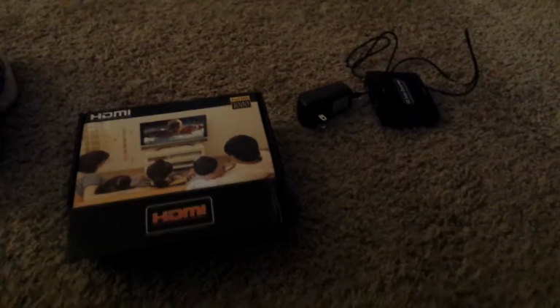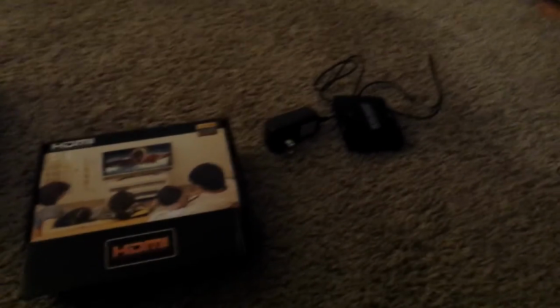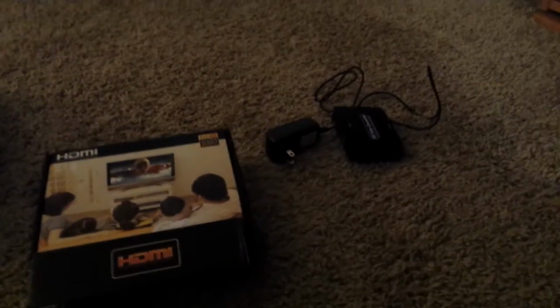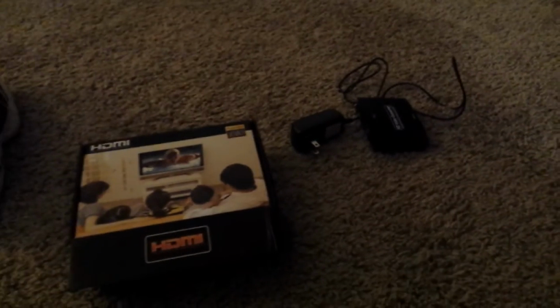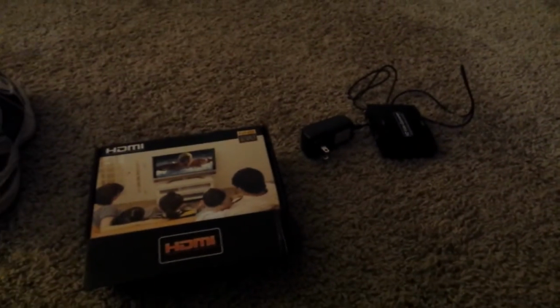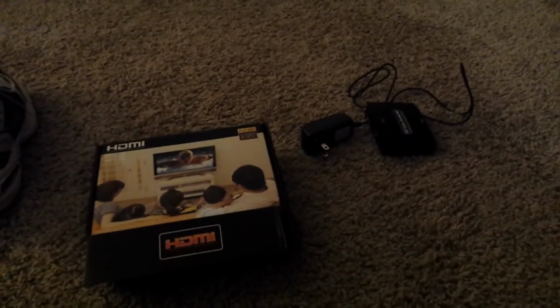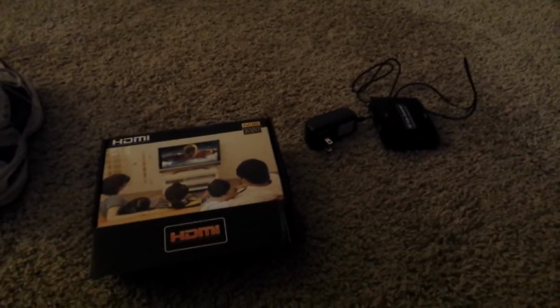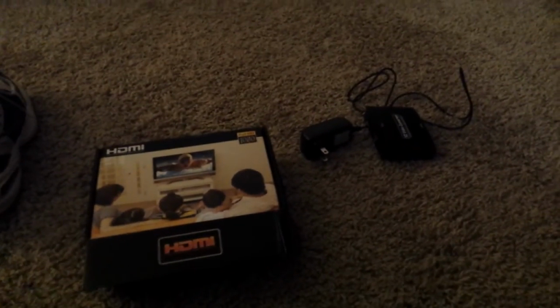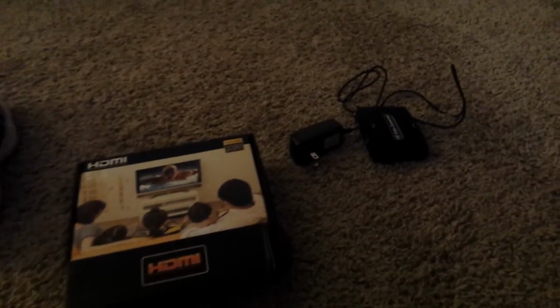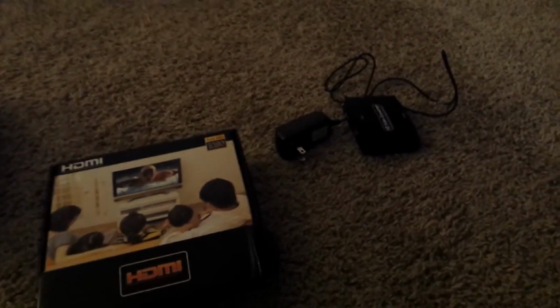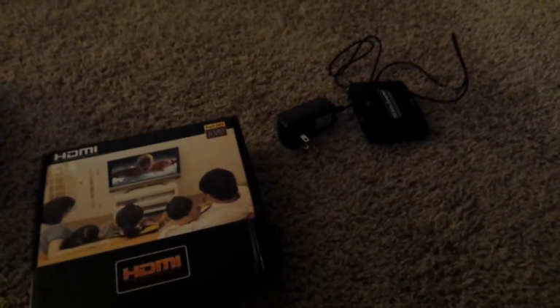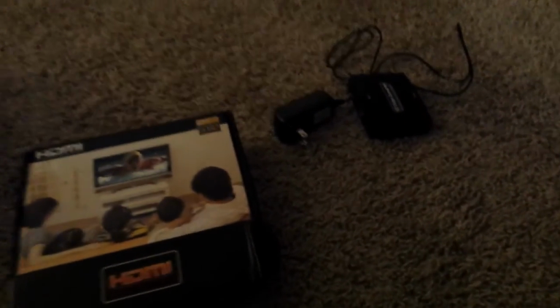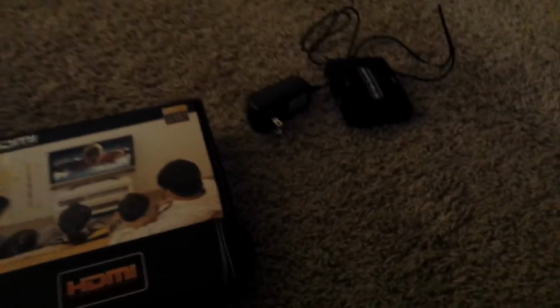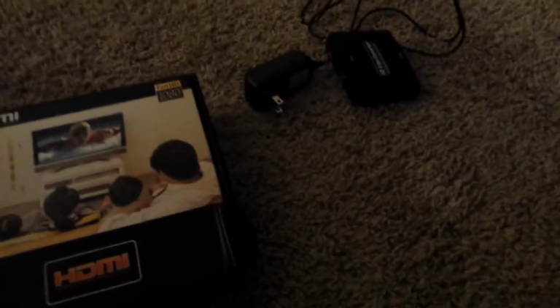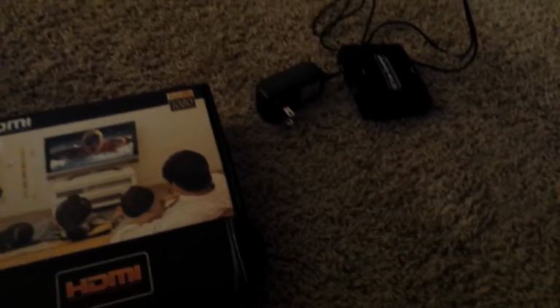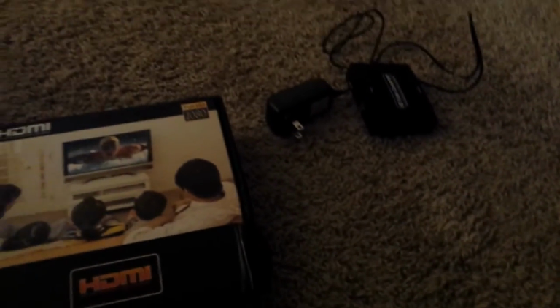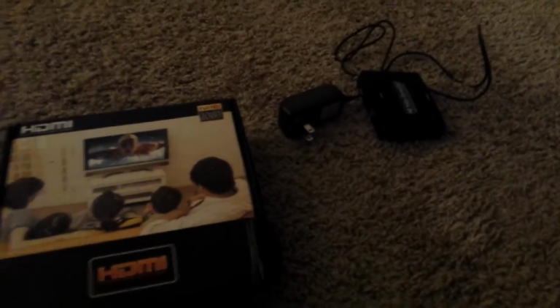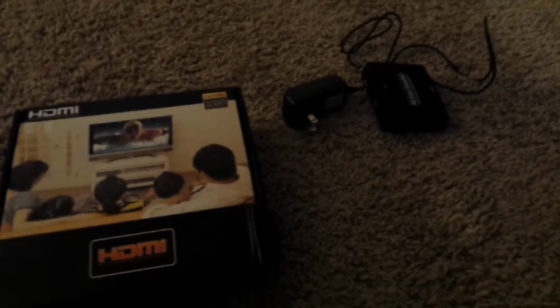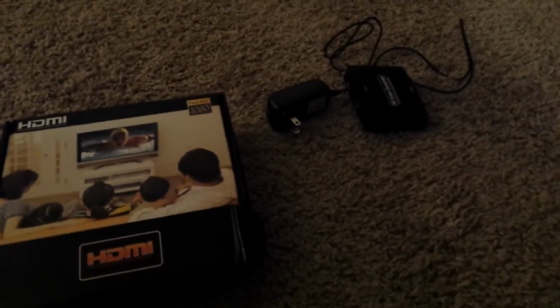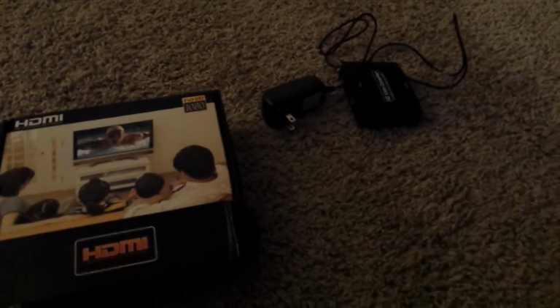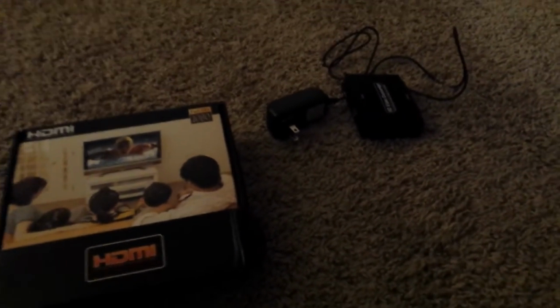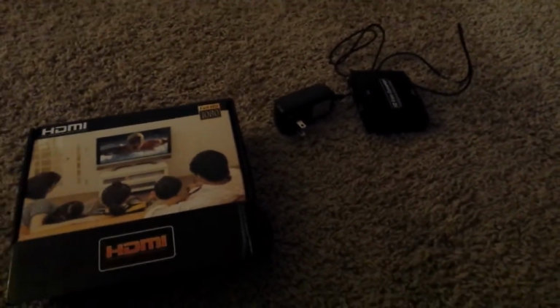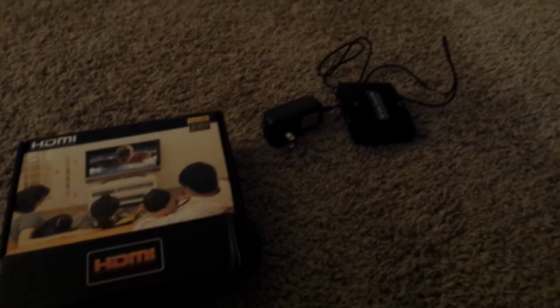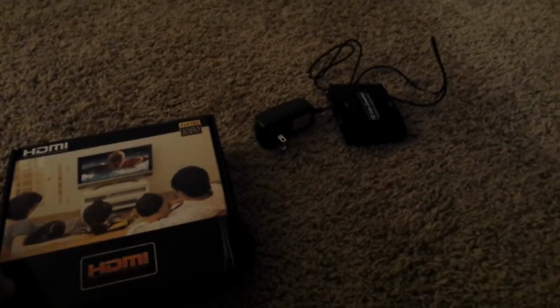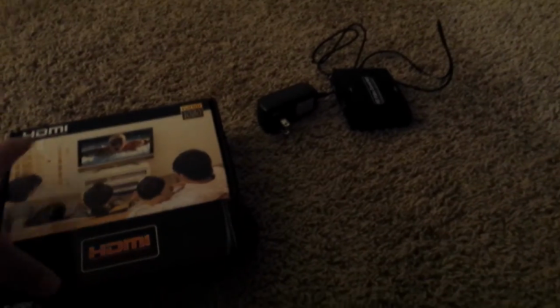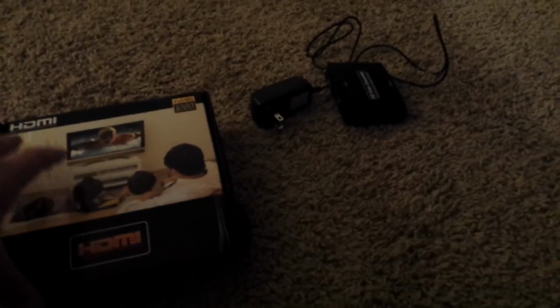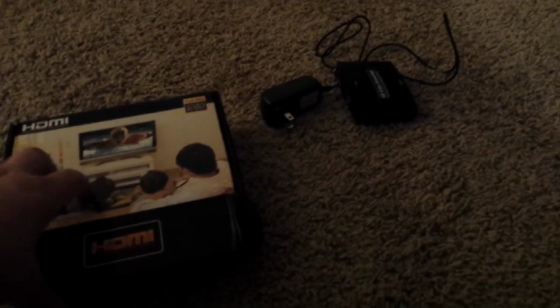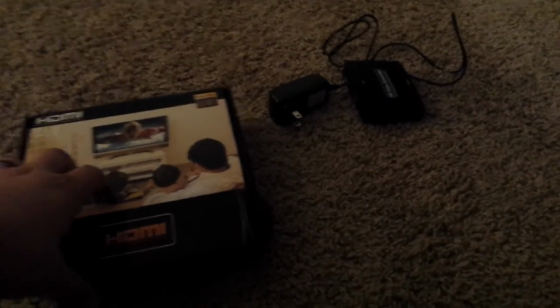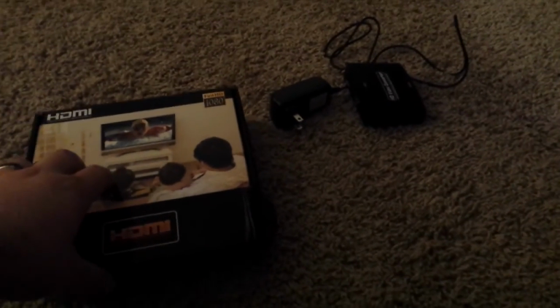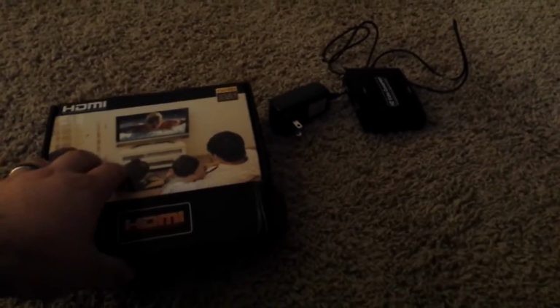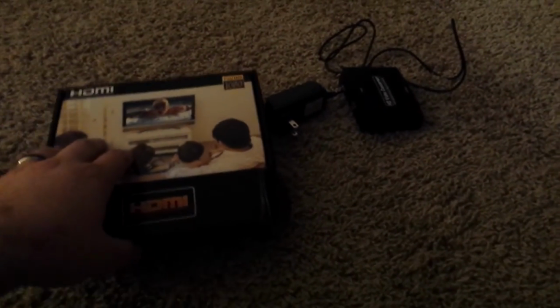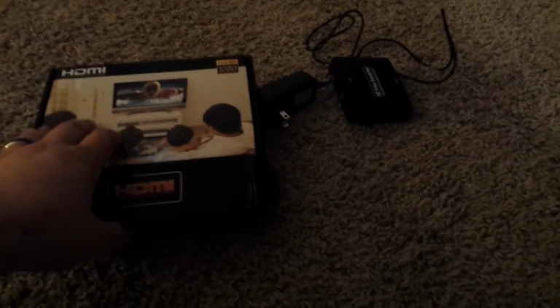Hey everyone, TechNerd here. Today I'm going to be doing a review video on something that I just recently purchased.